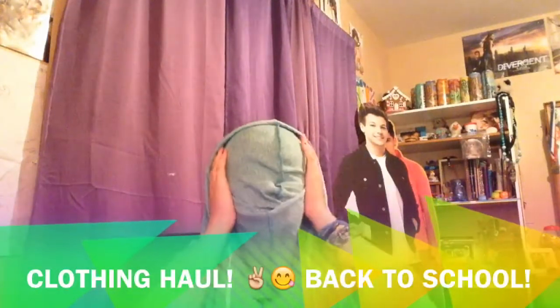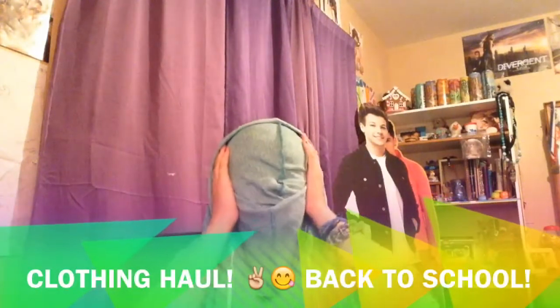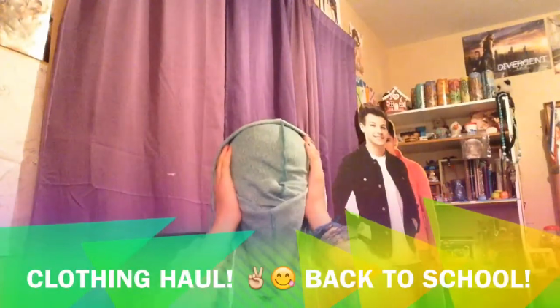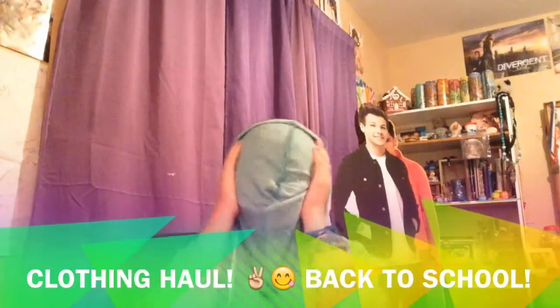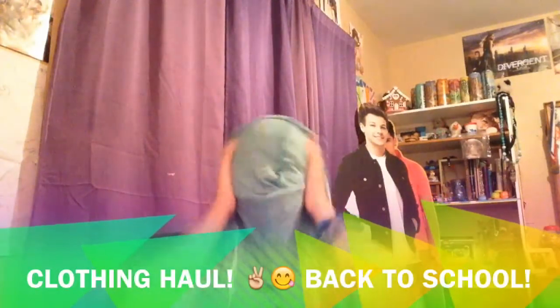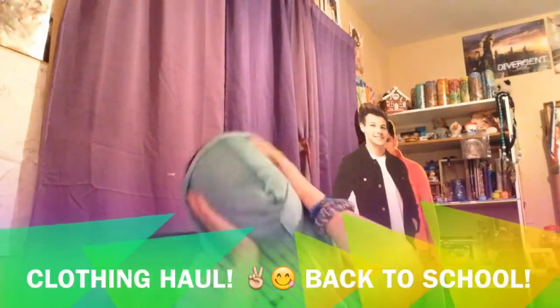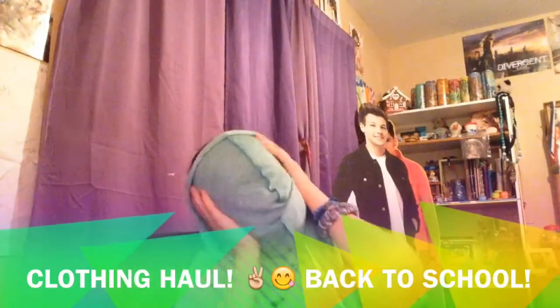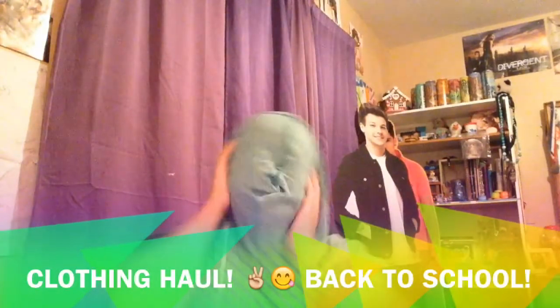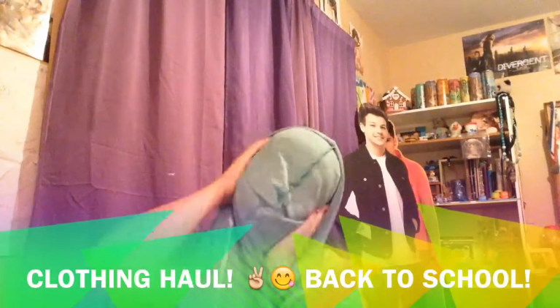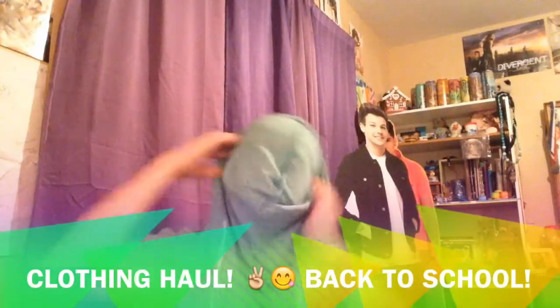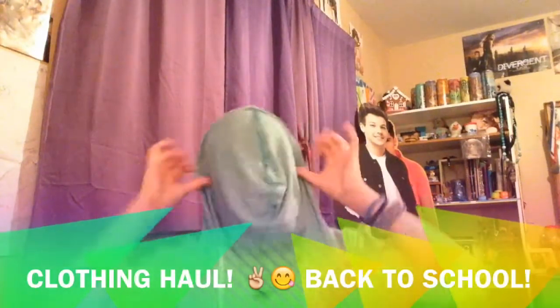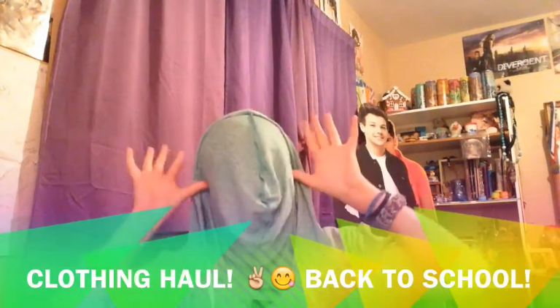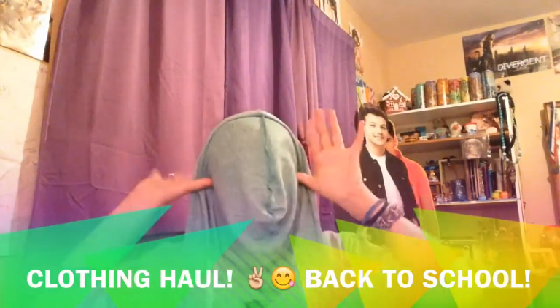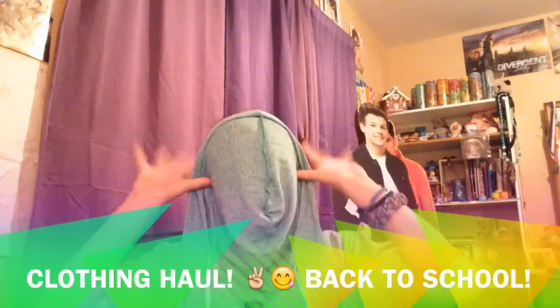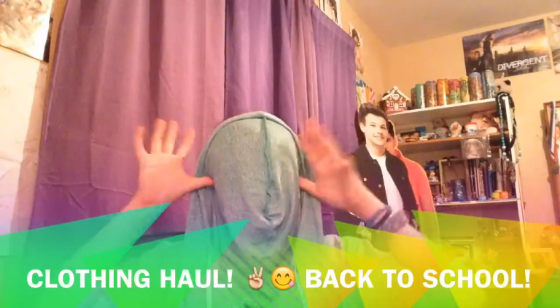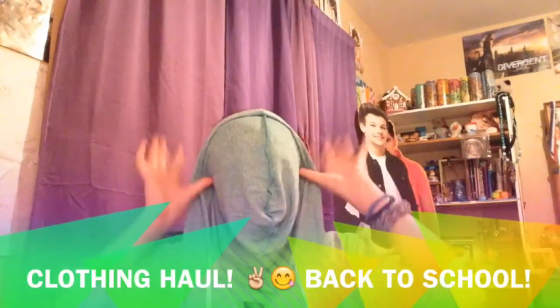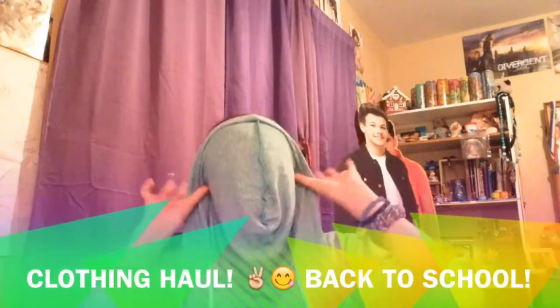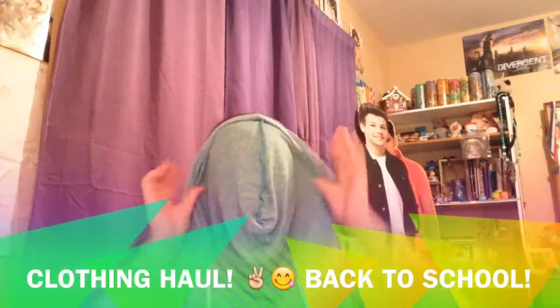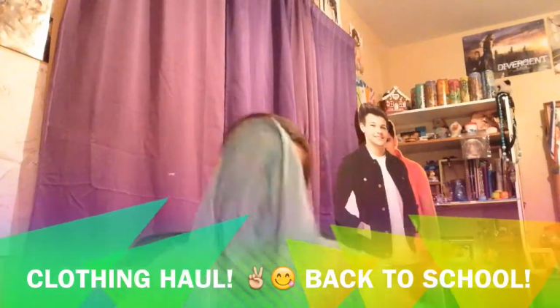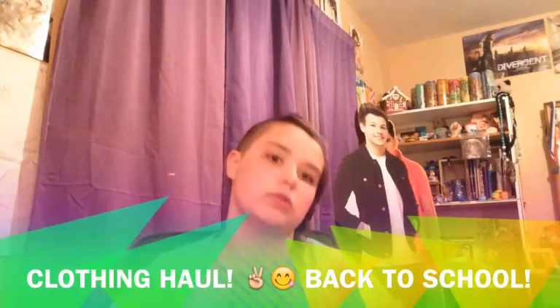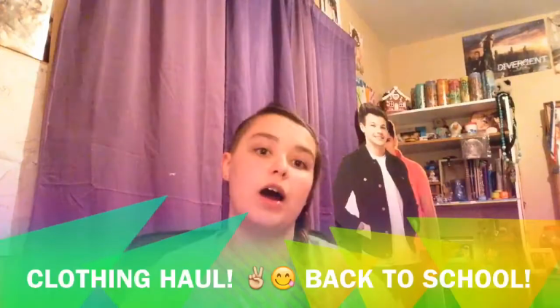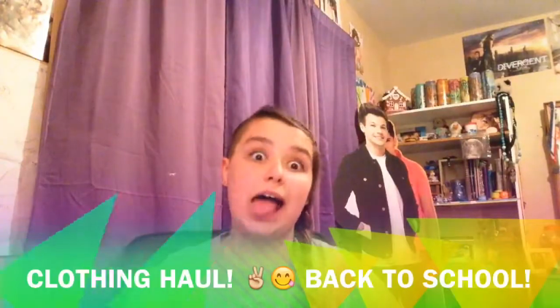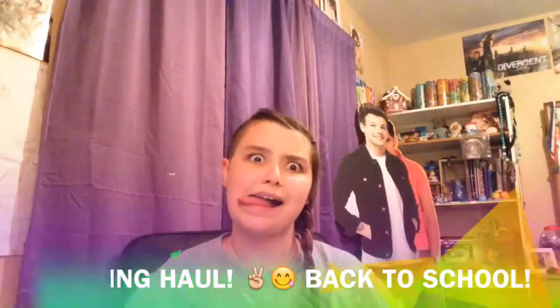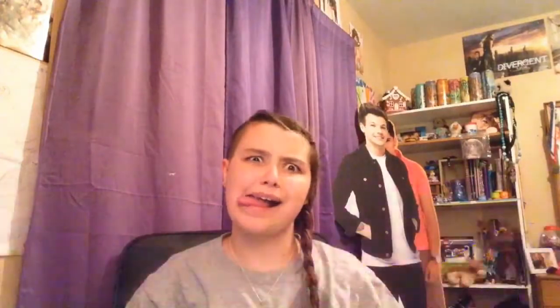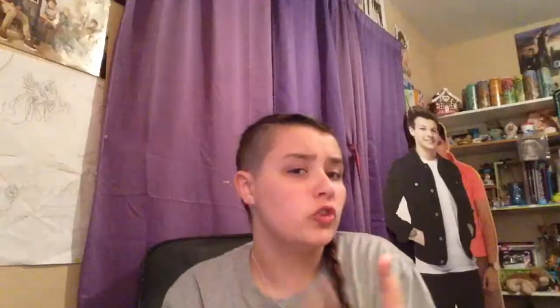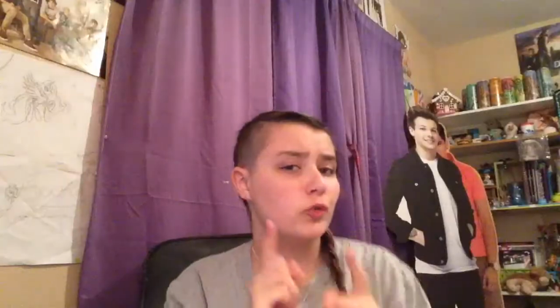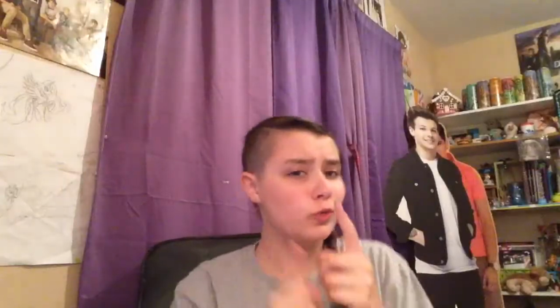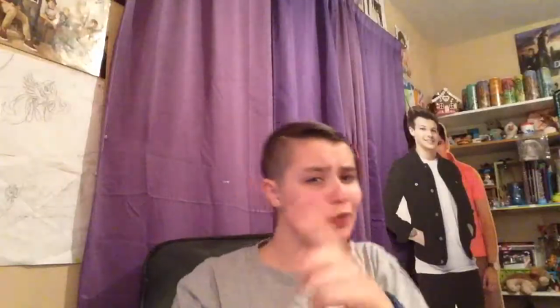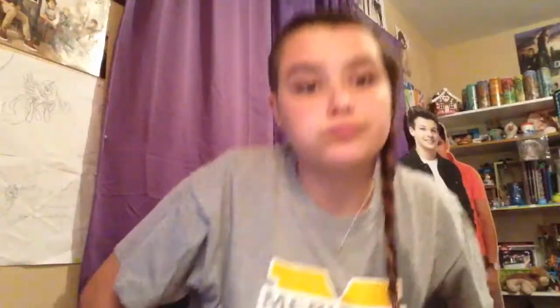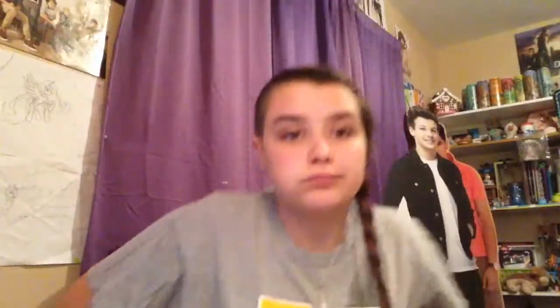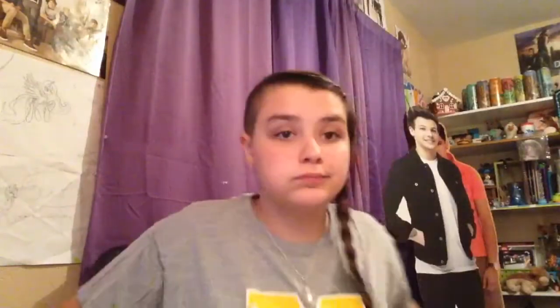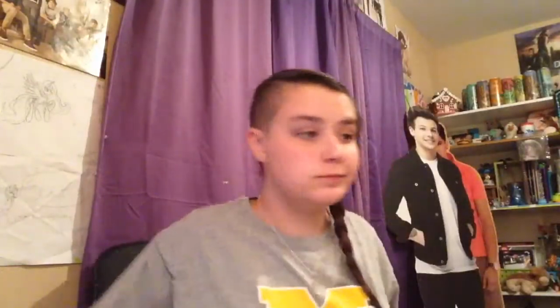Clothing haul, back to school. Hey everybody, it's Emma, and I'm going to be showing you some of the clothes I got today.